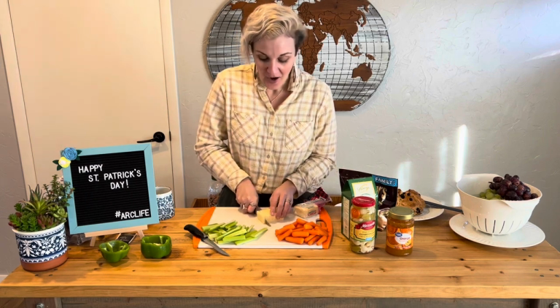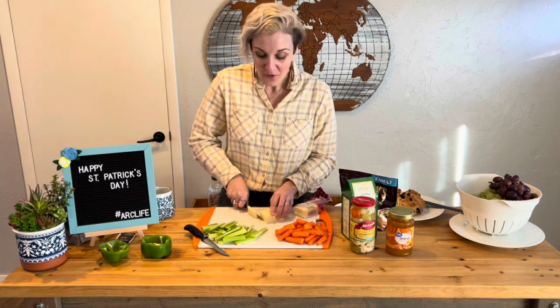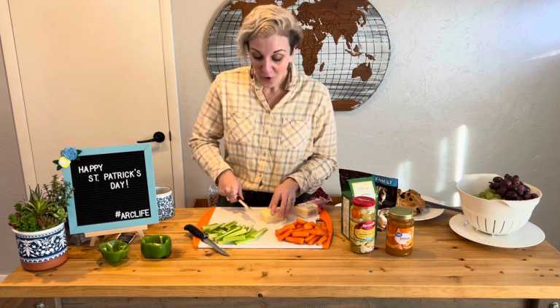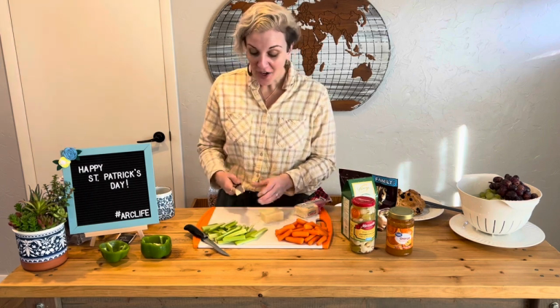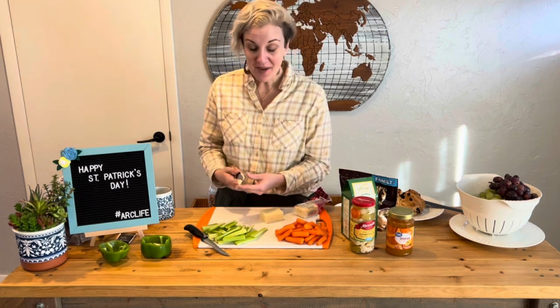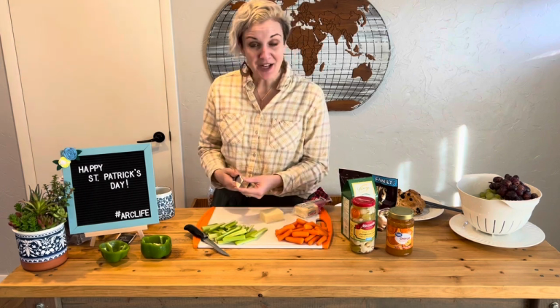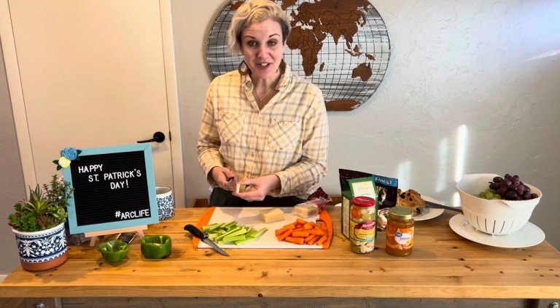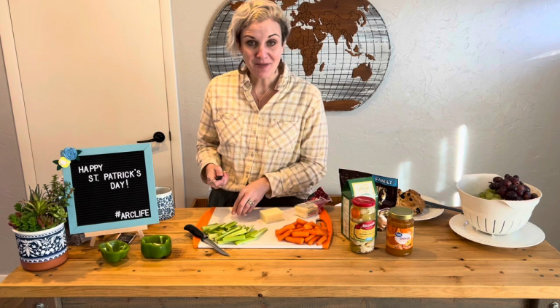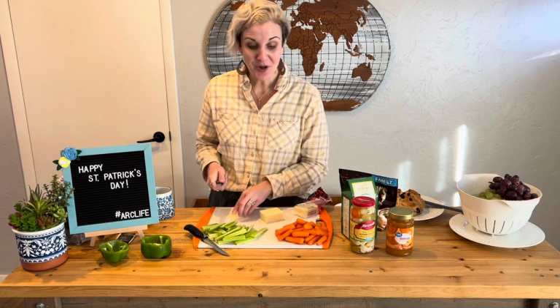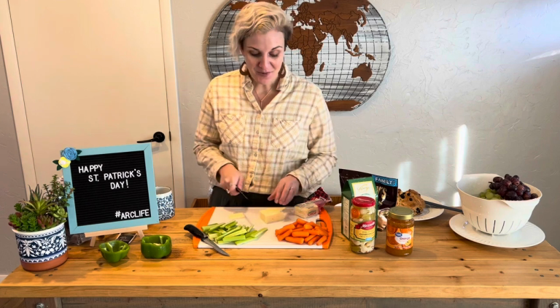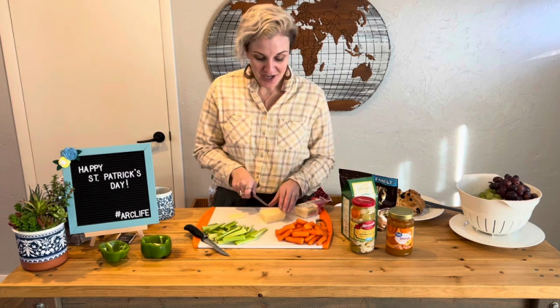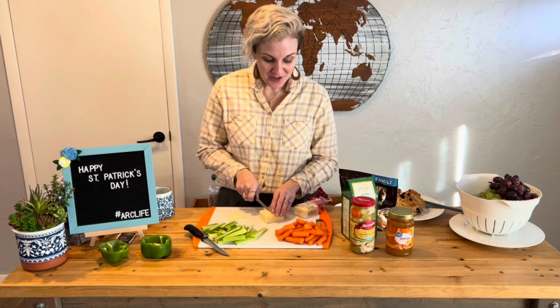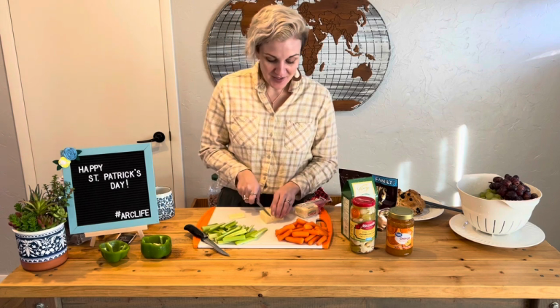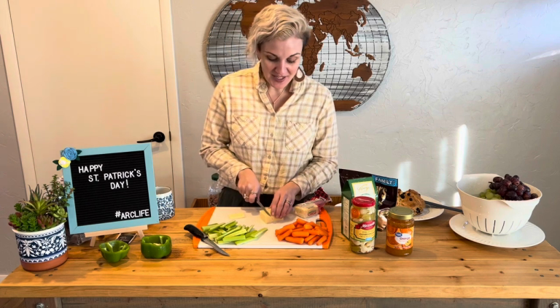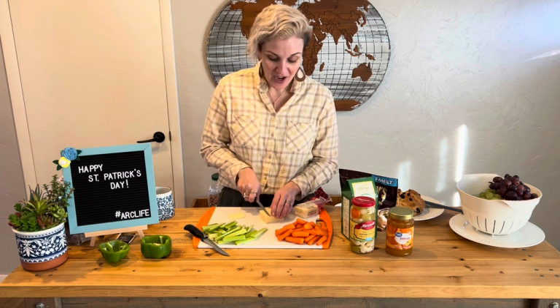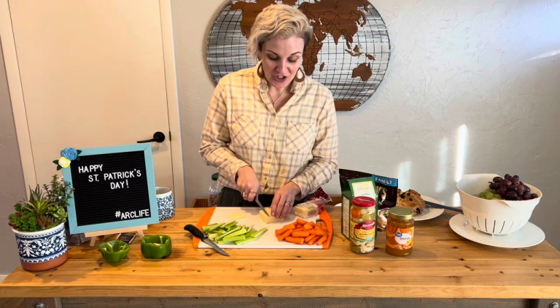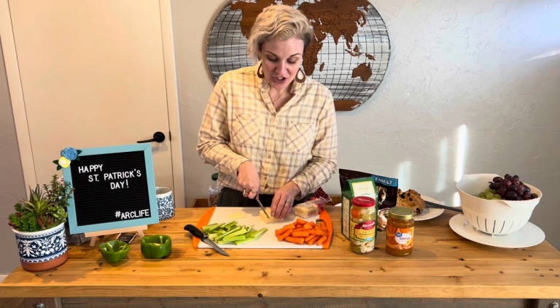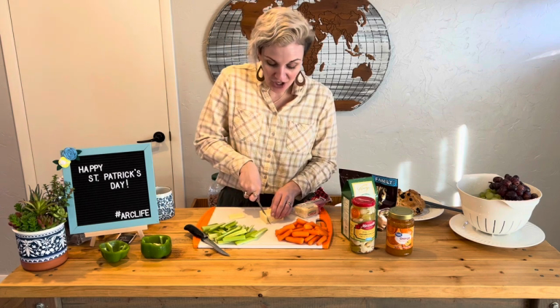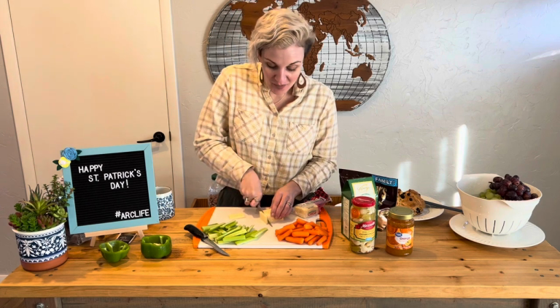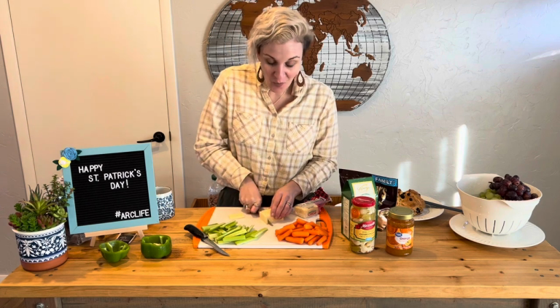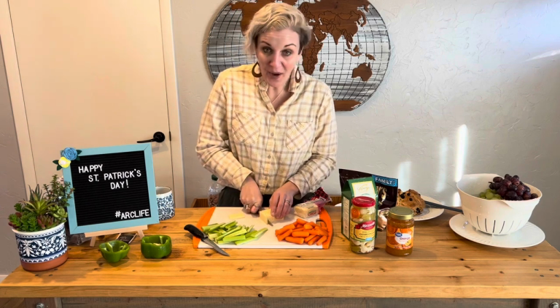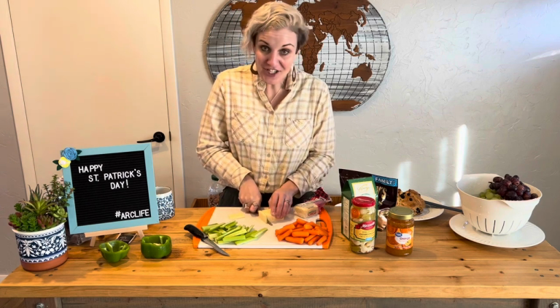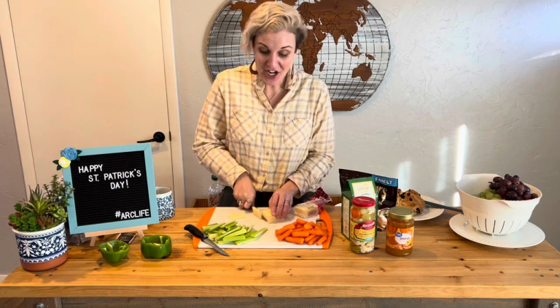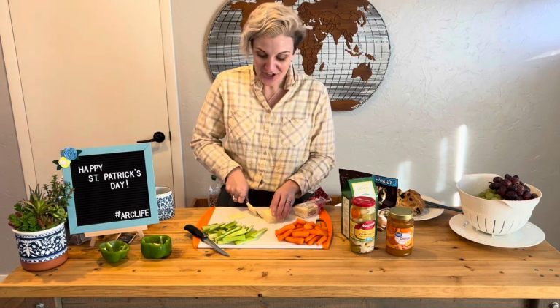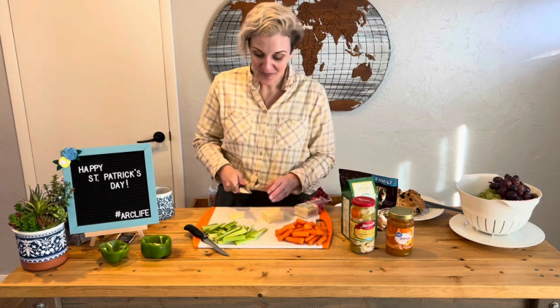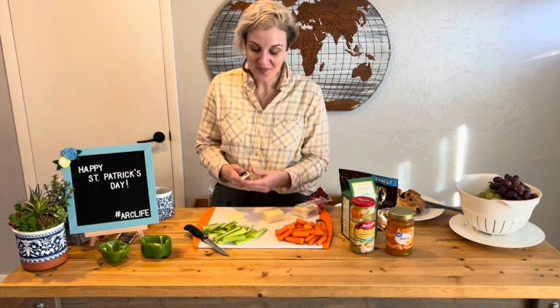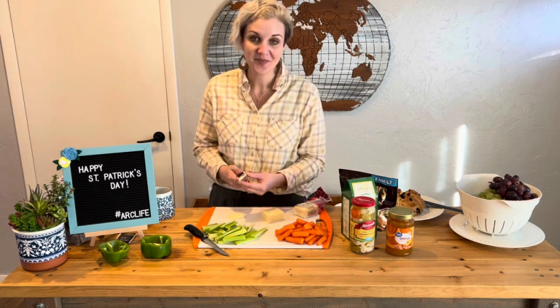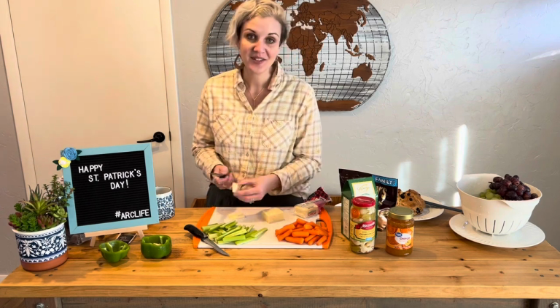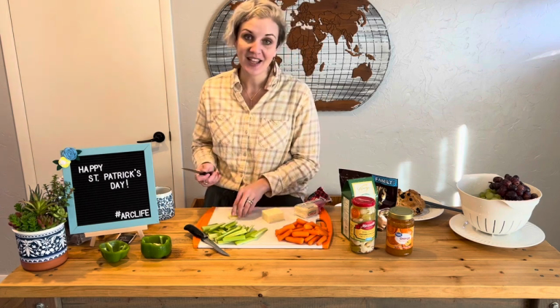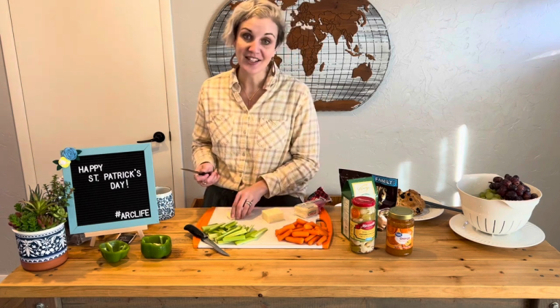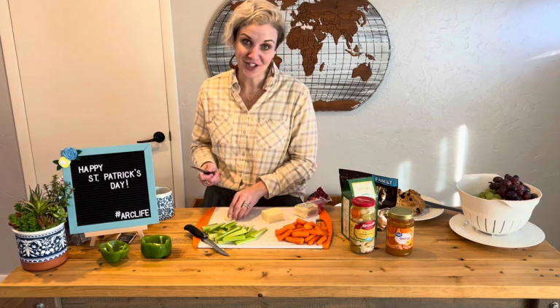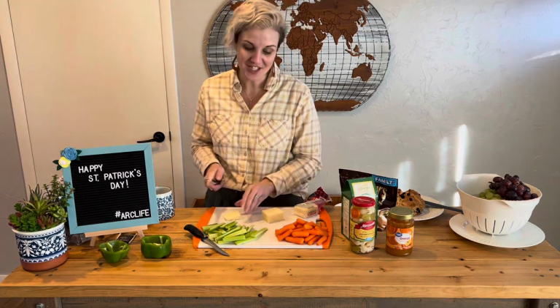For our St. Patrick's Day board we are using a sharp white cheddar as our cheese.